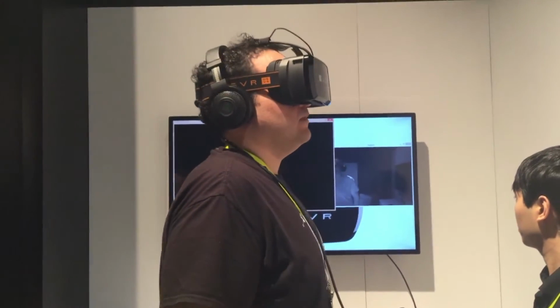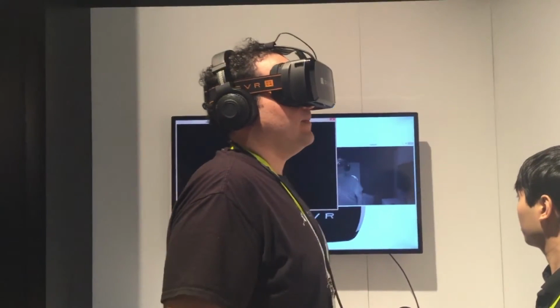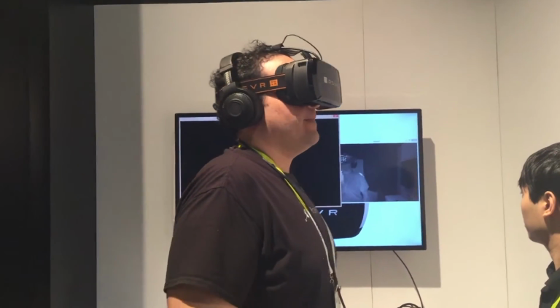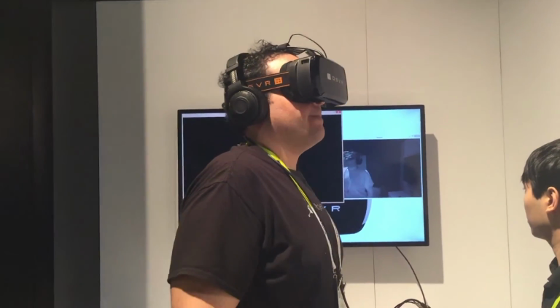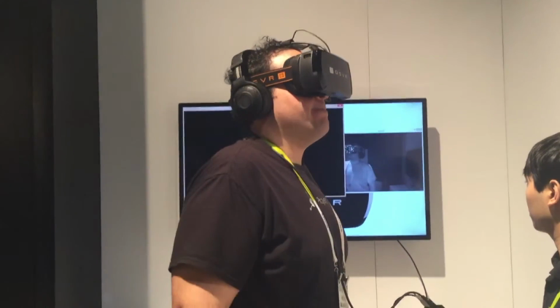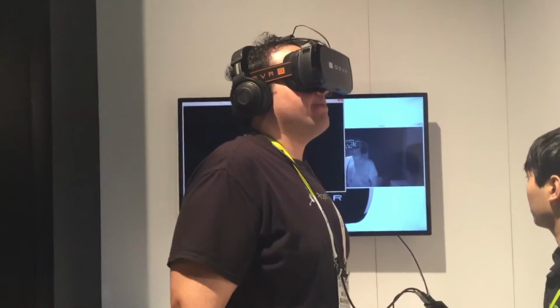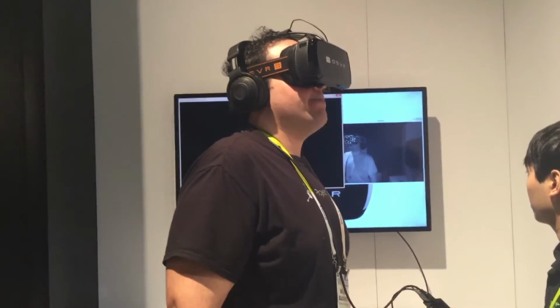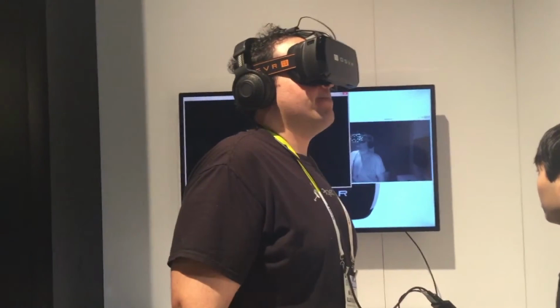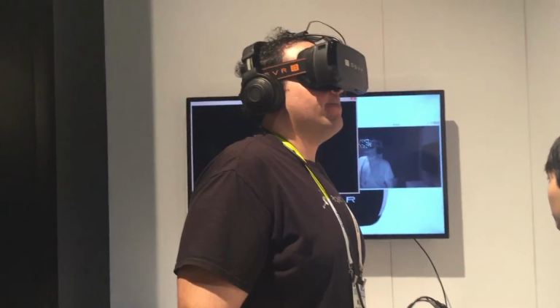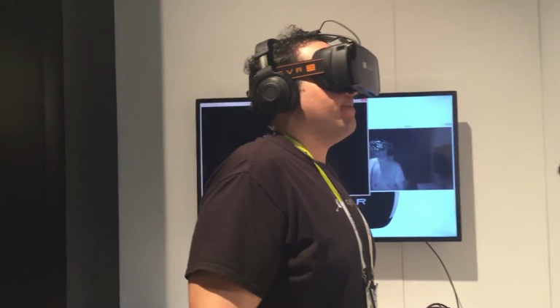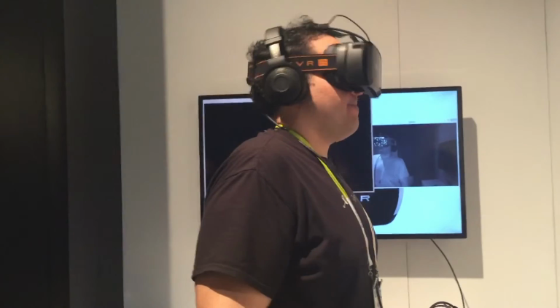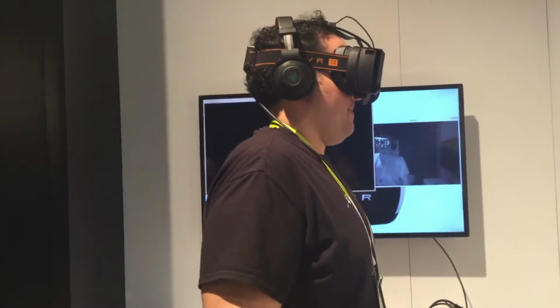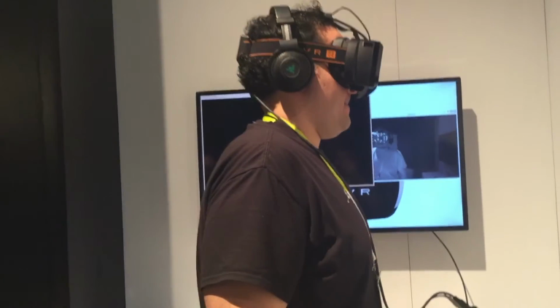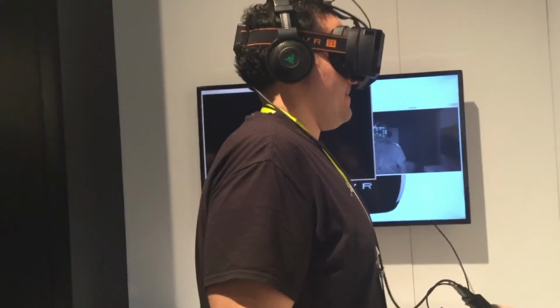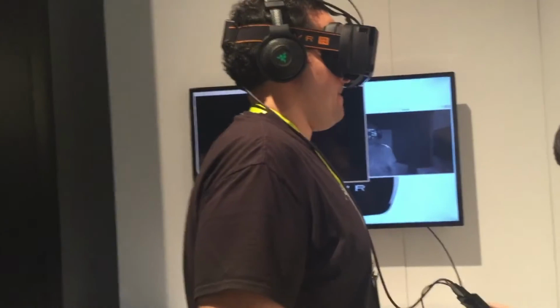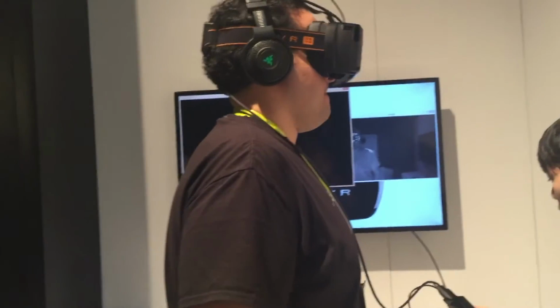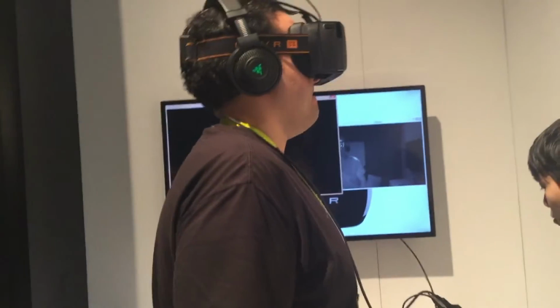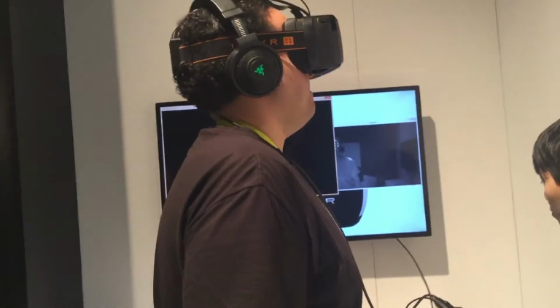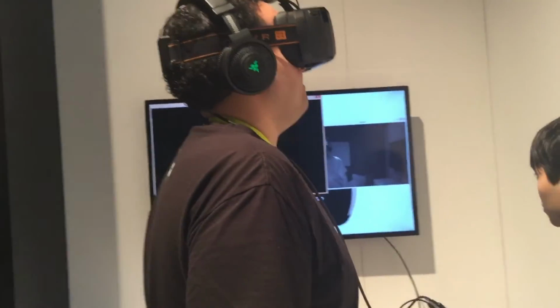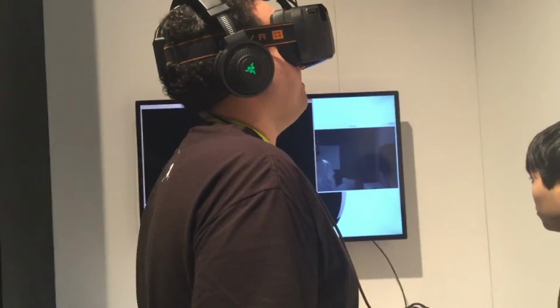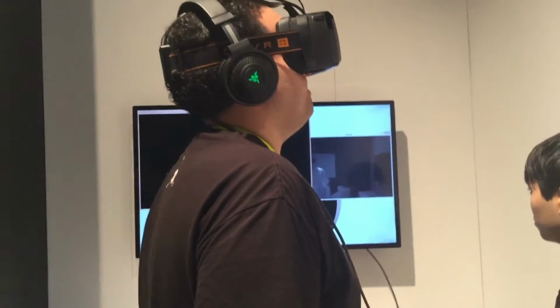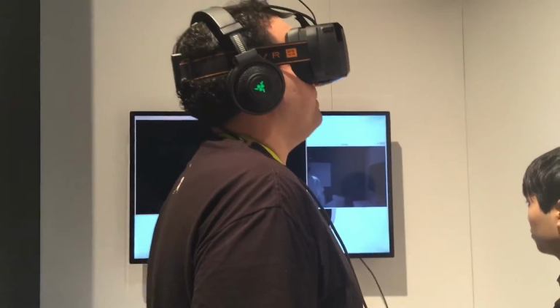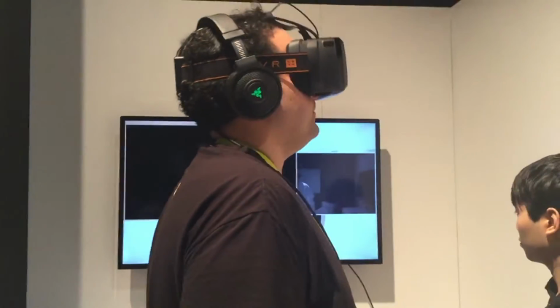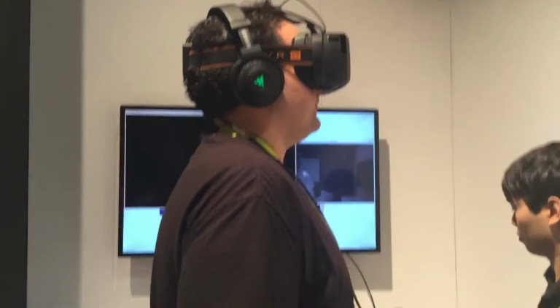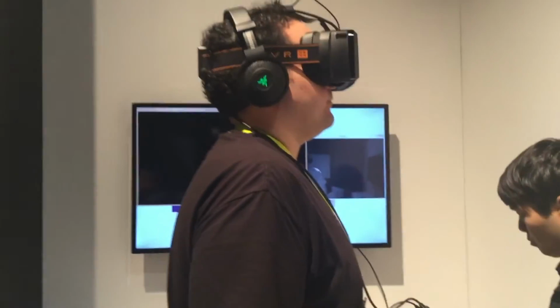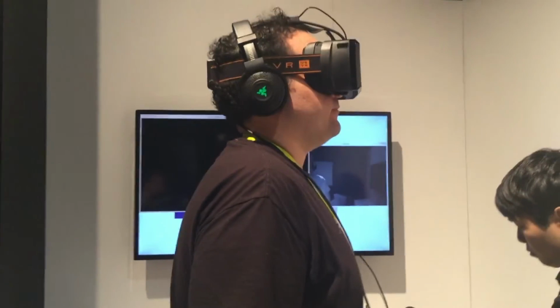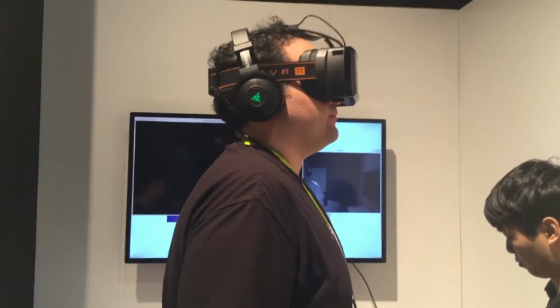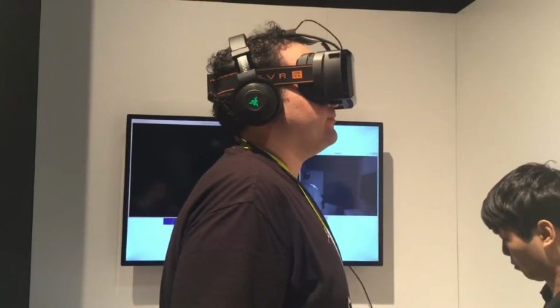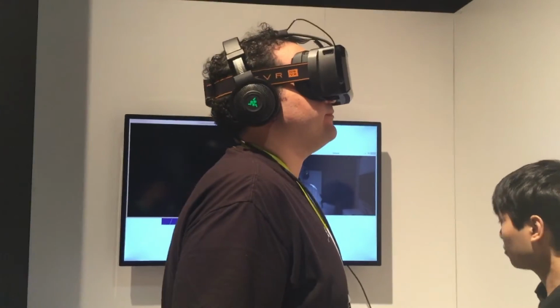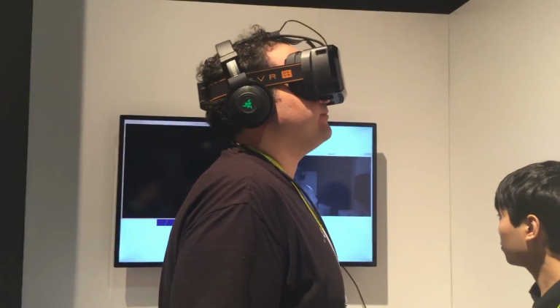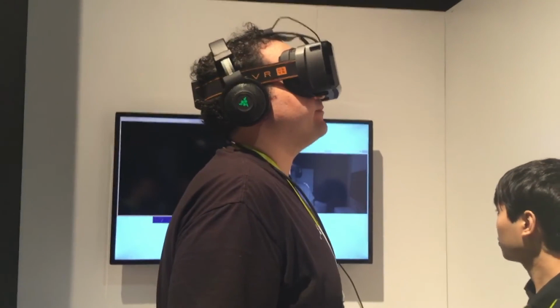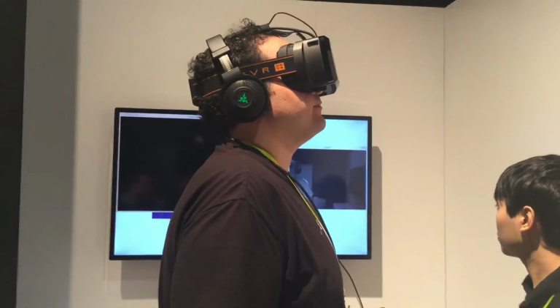OSVR Hacker Development Kit is available for $299. It comes with the first OSVR headset and 360 position tracking.